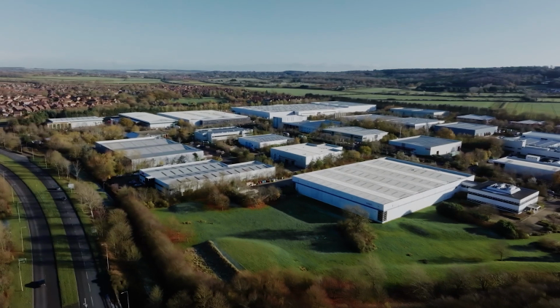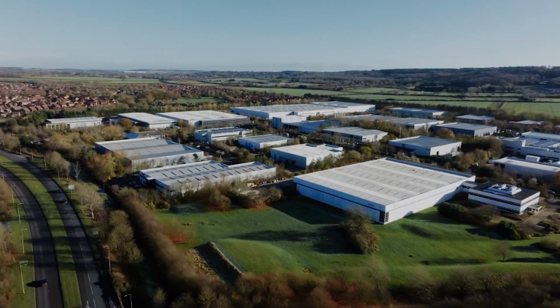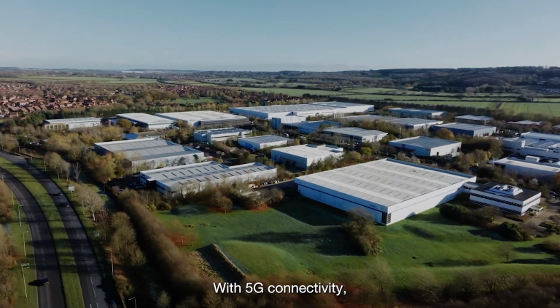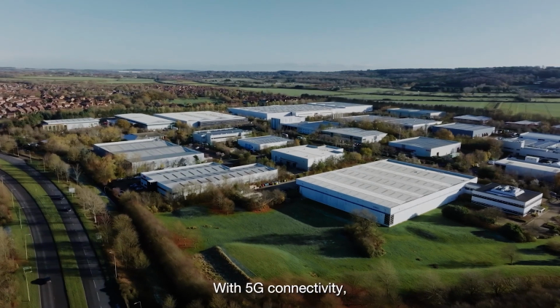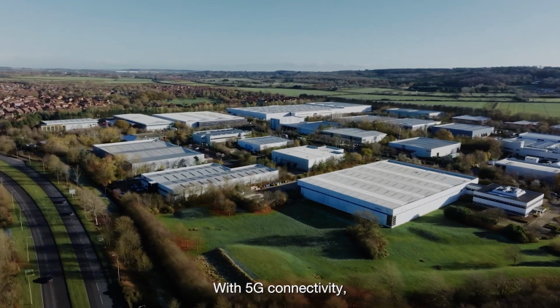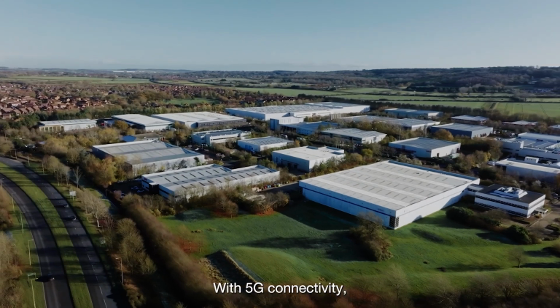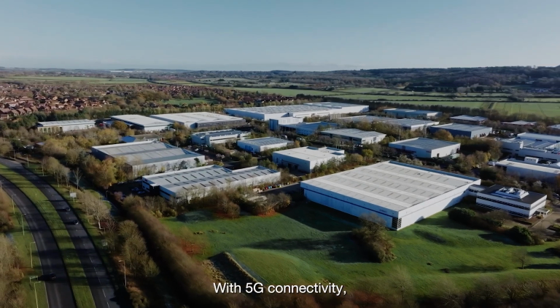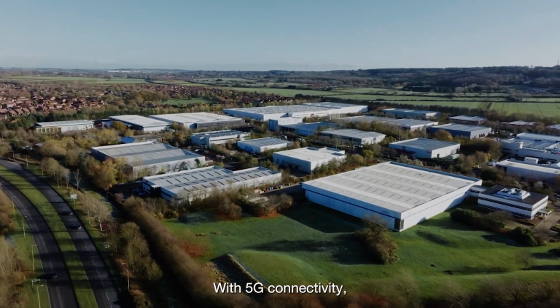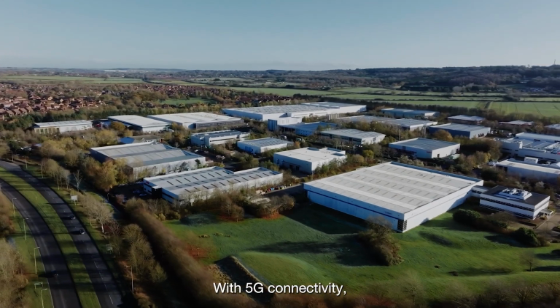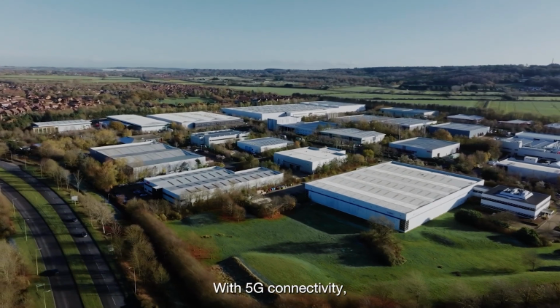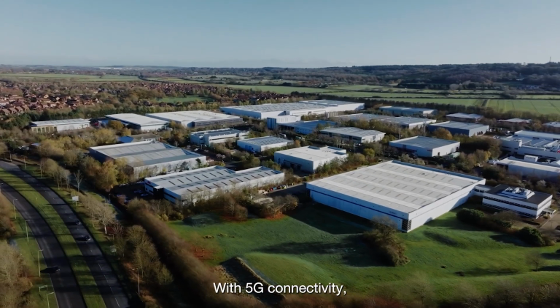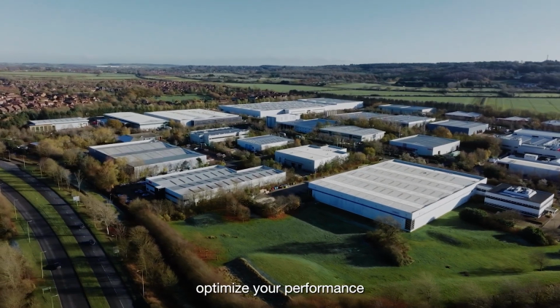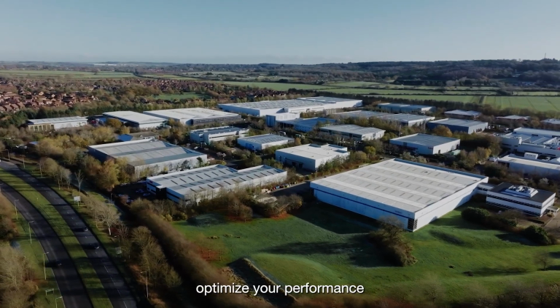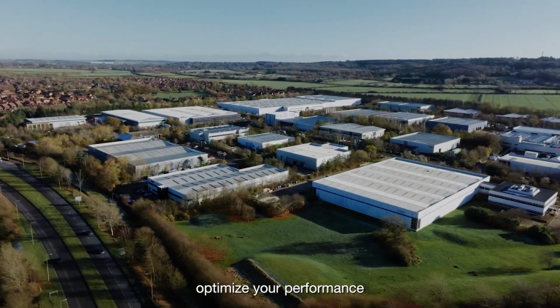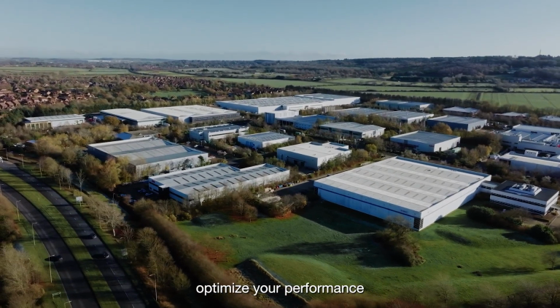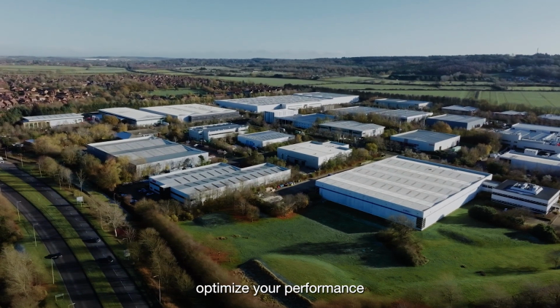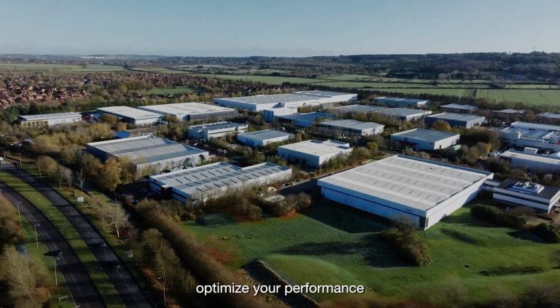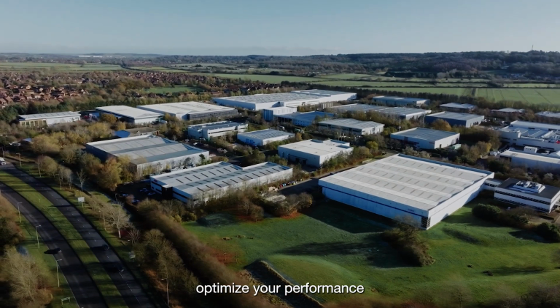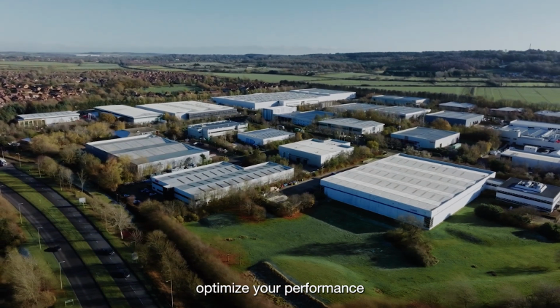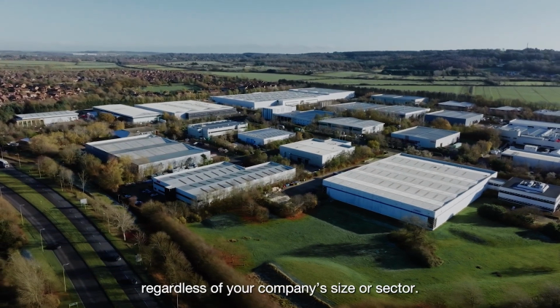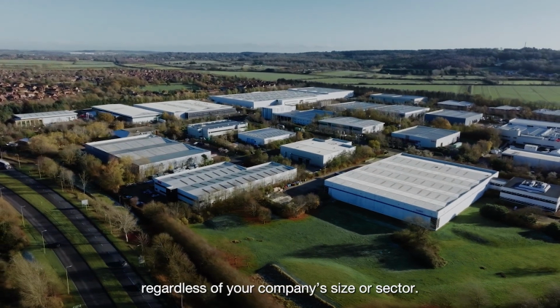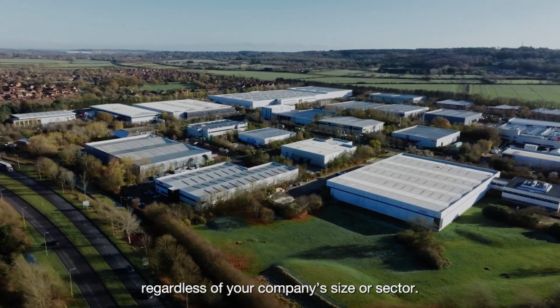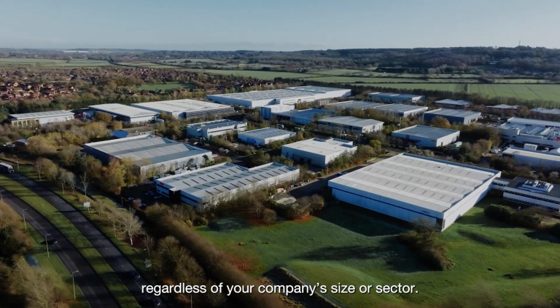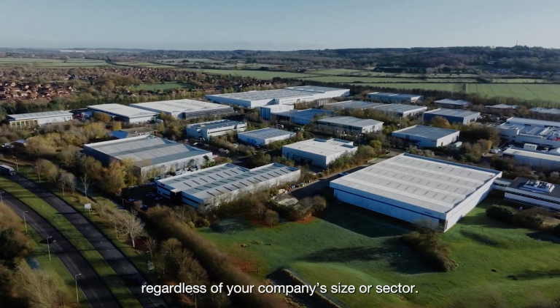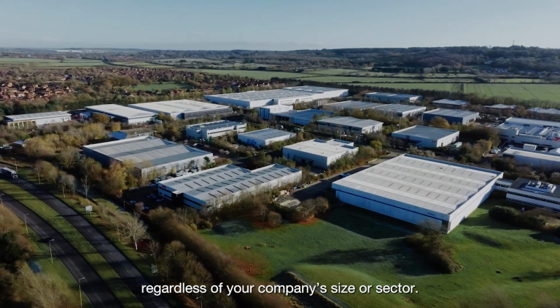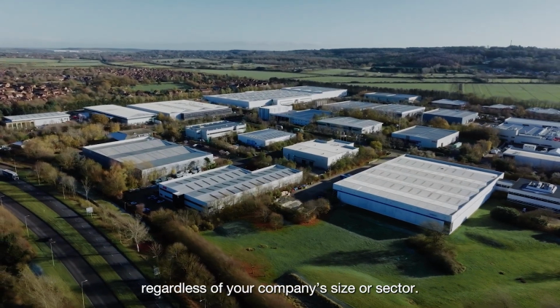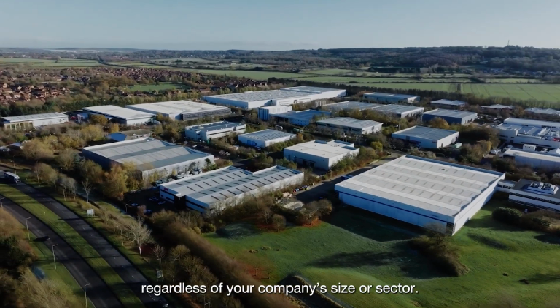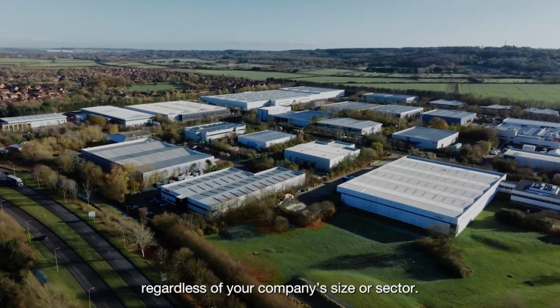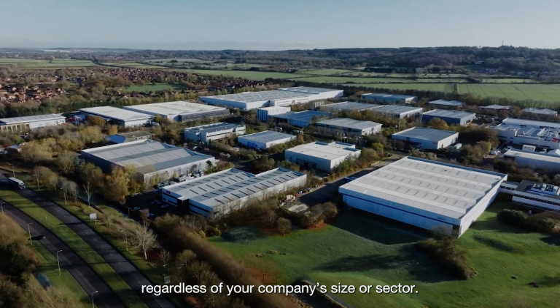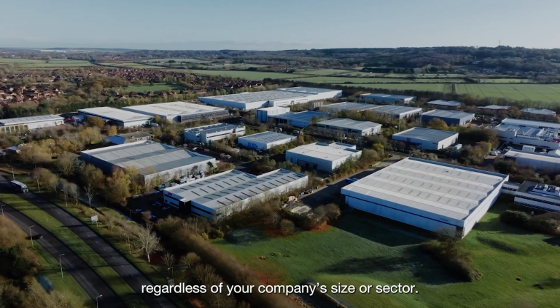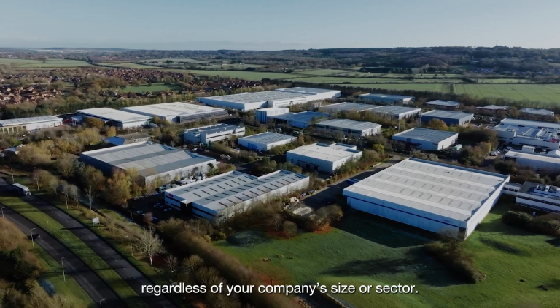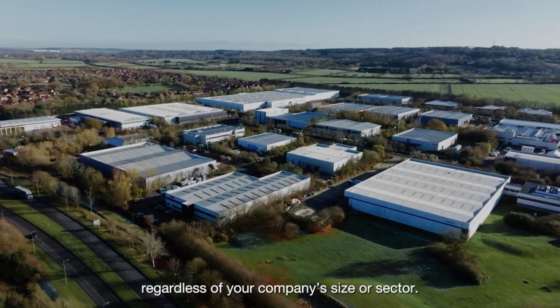With 5G connectivity, optimise your performance regardless of your company's size or sector.